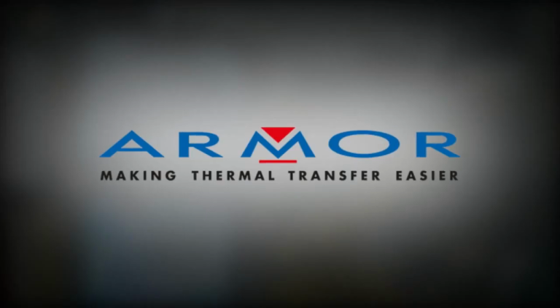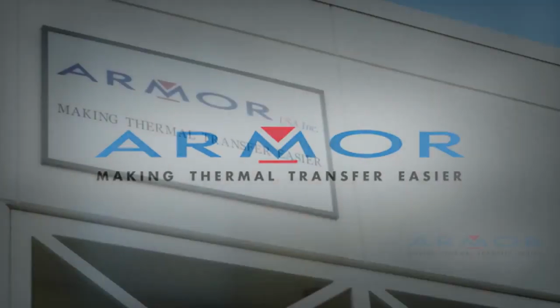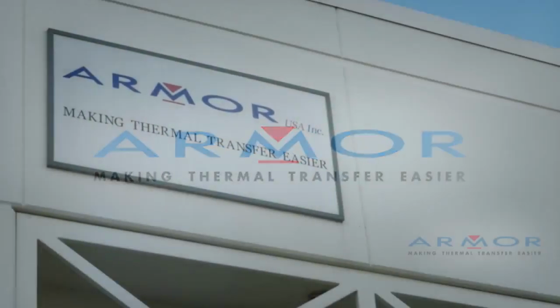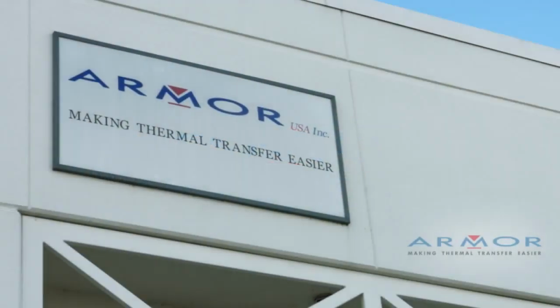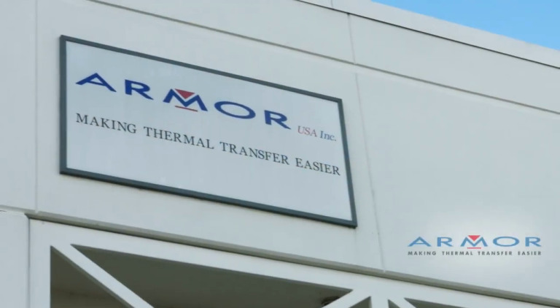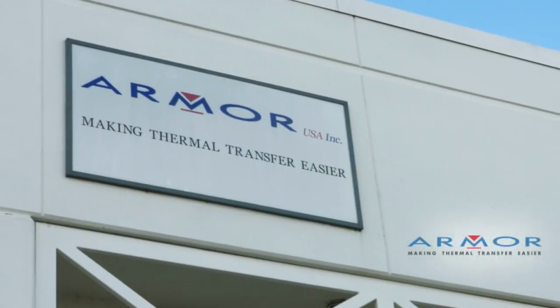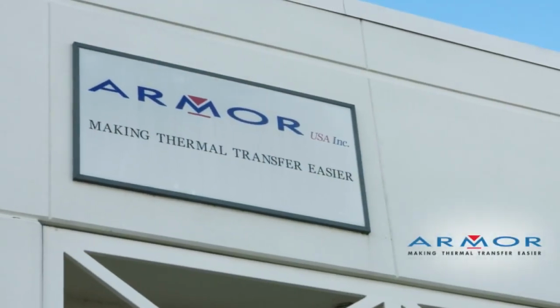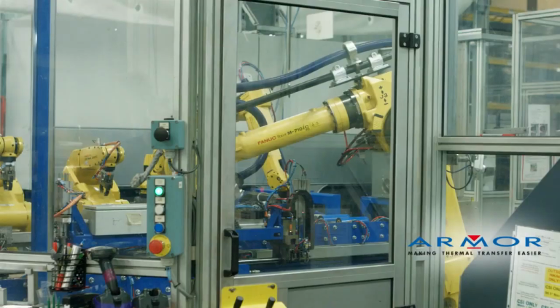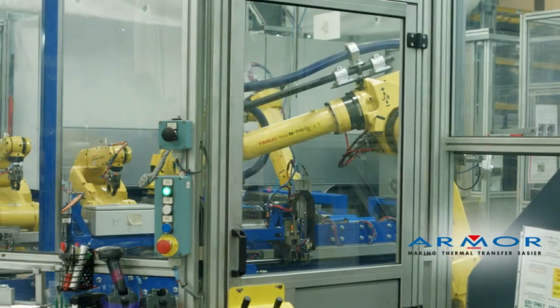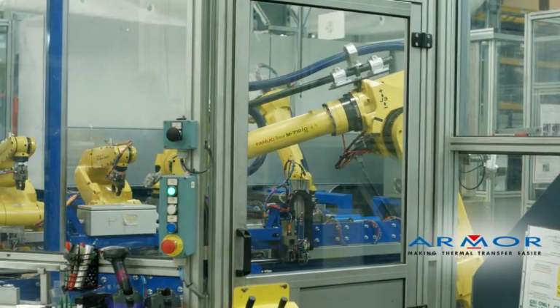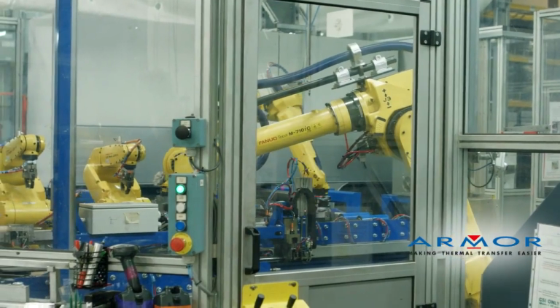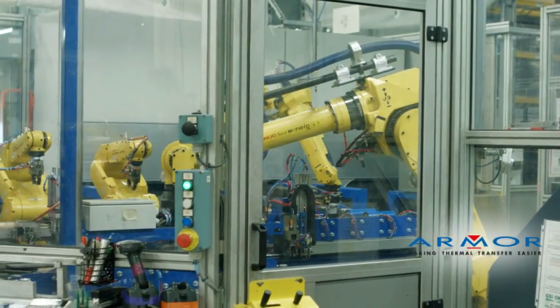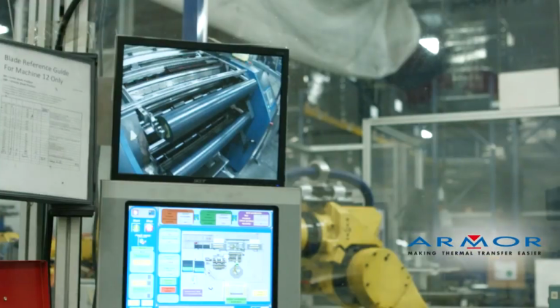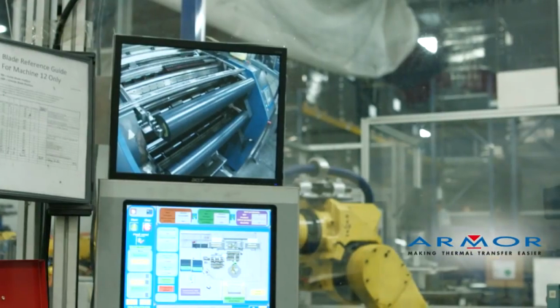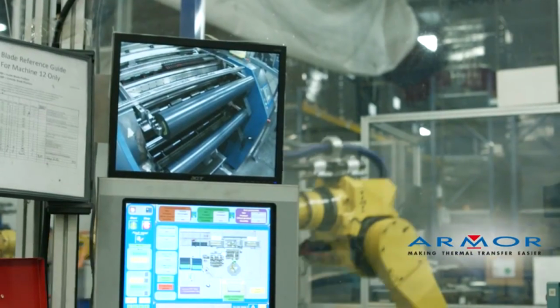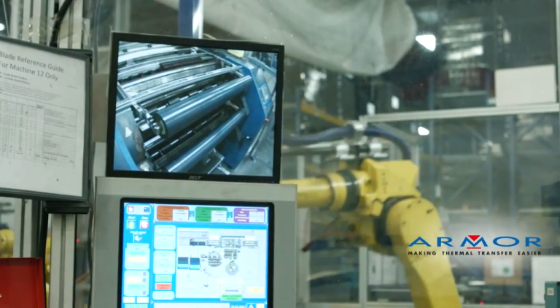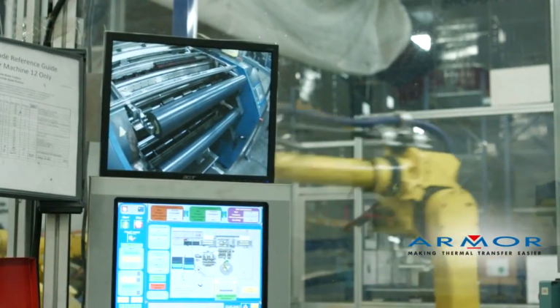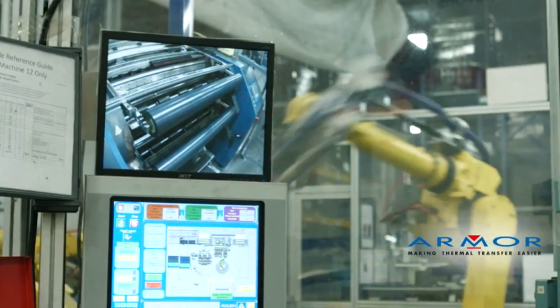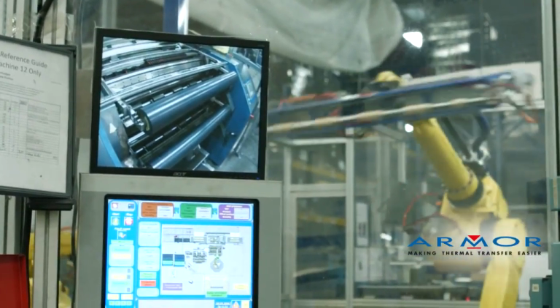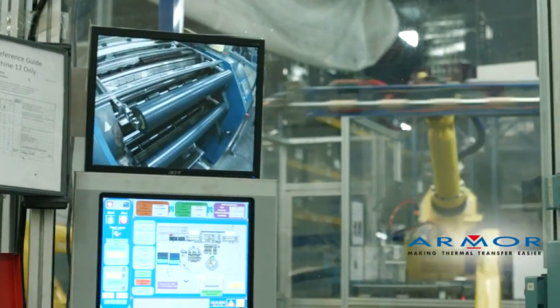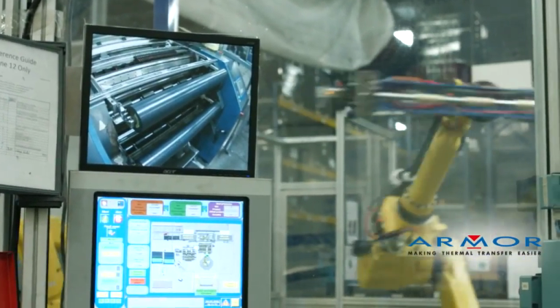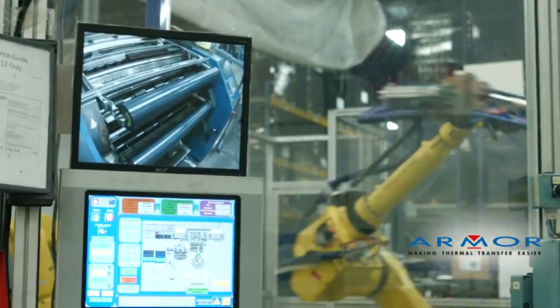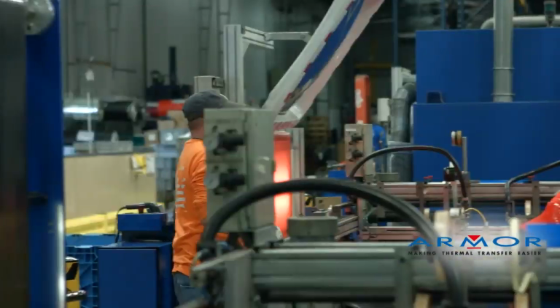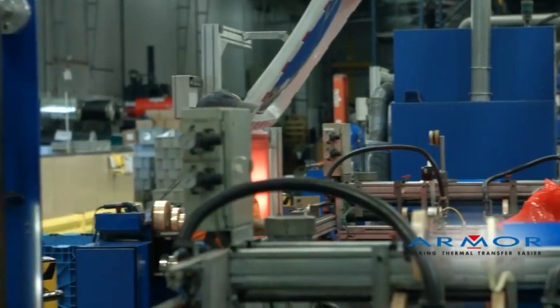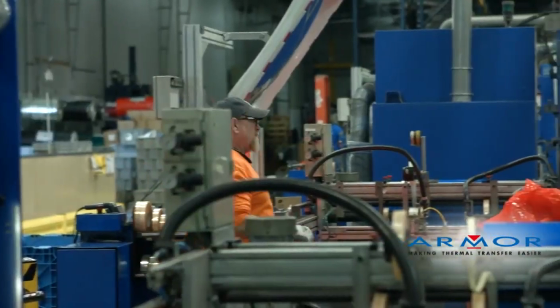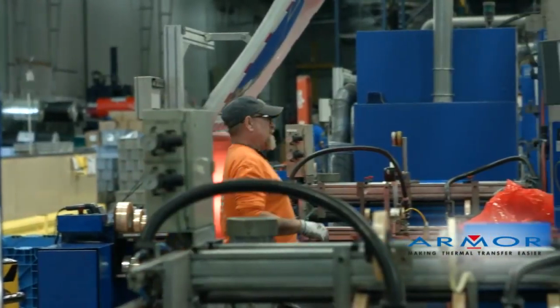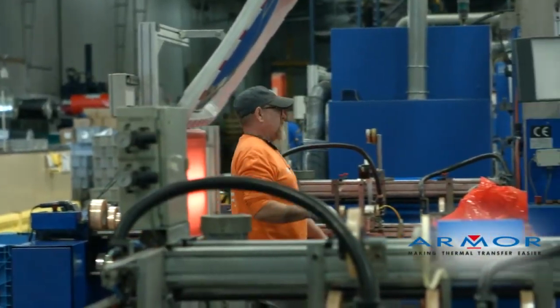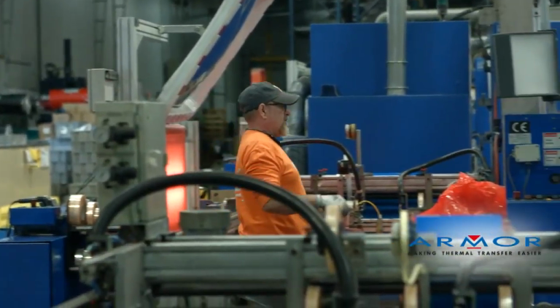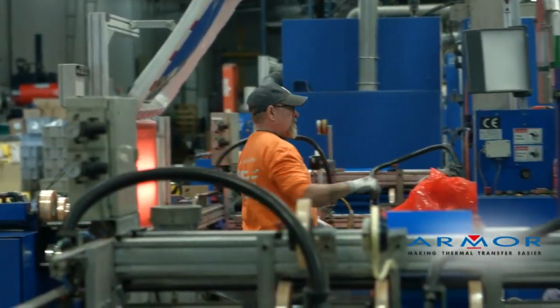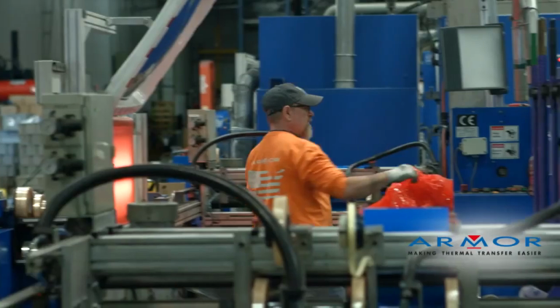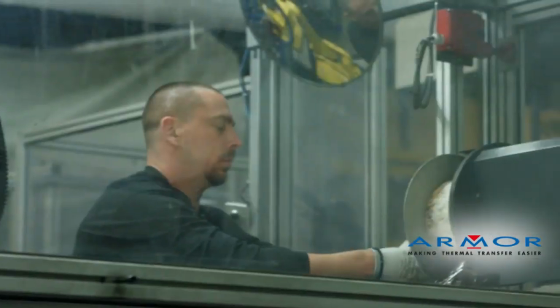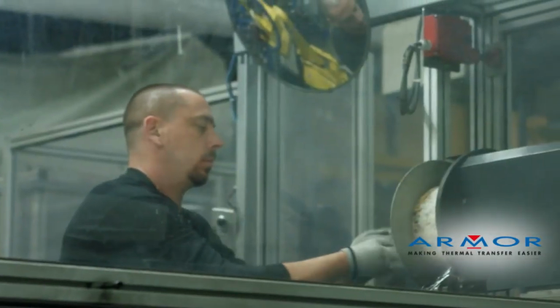Armor USA is the headquarters for the Armor Group in the Americas, serving North, South, and Central America.